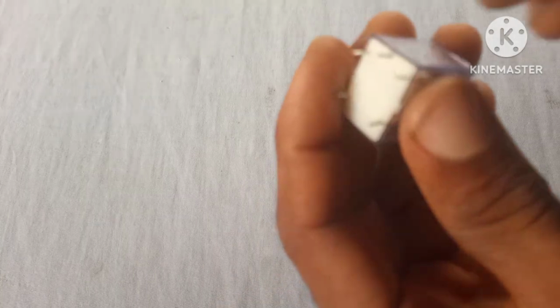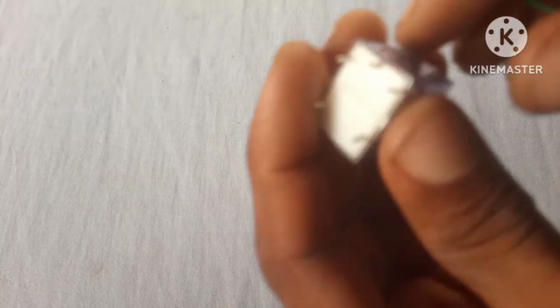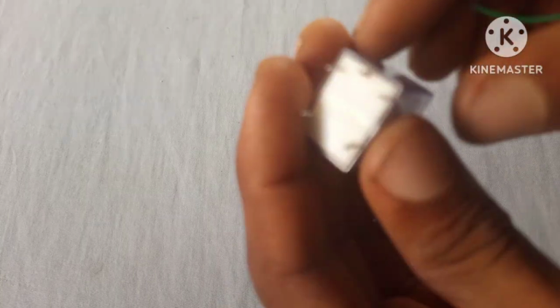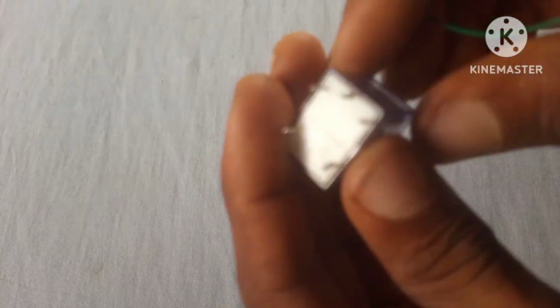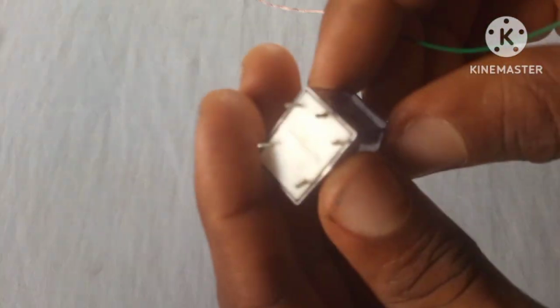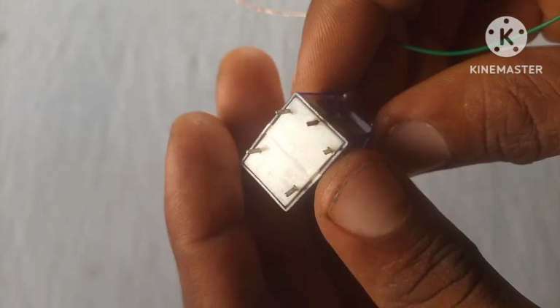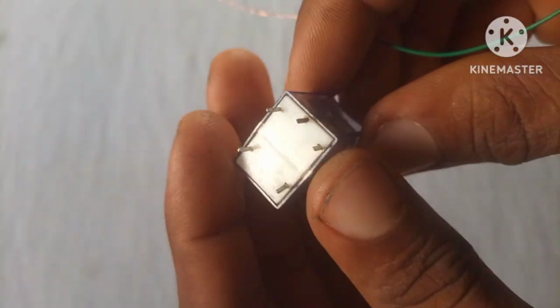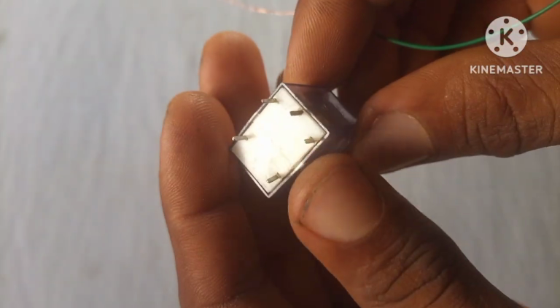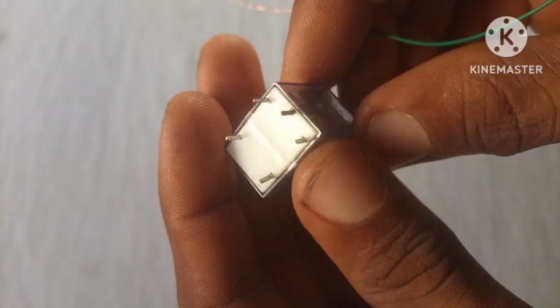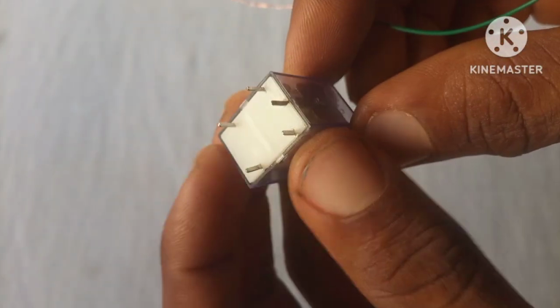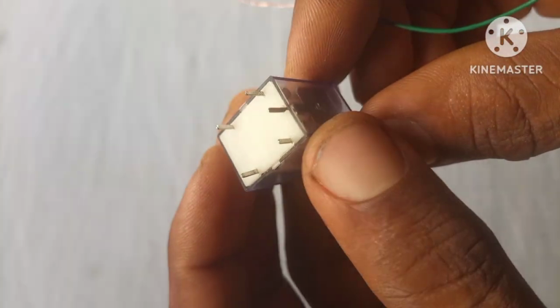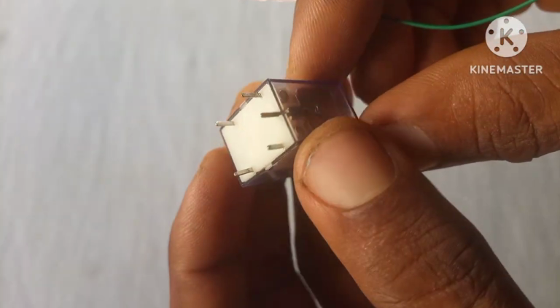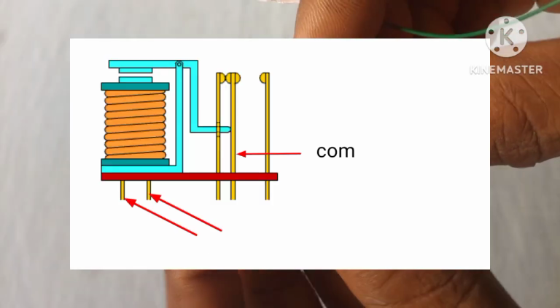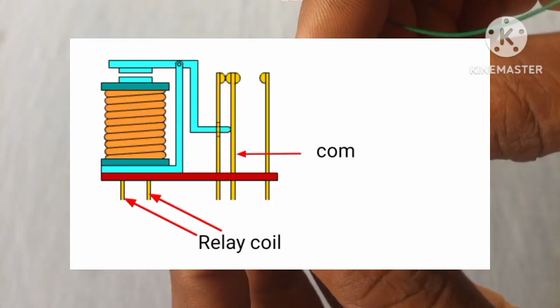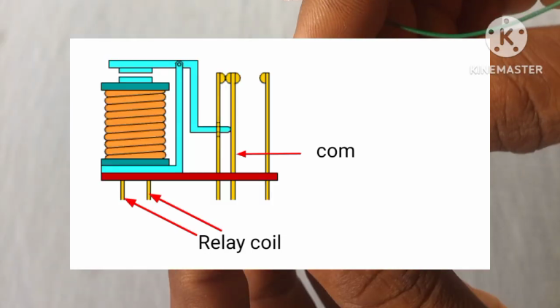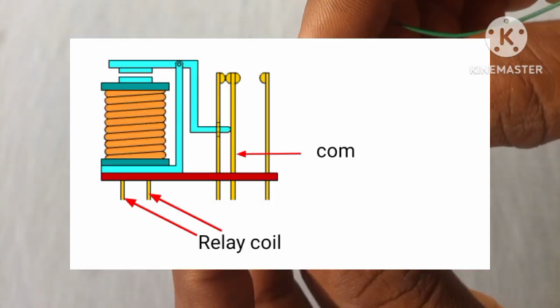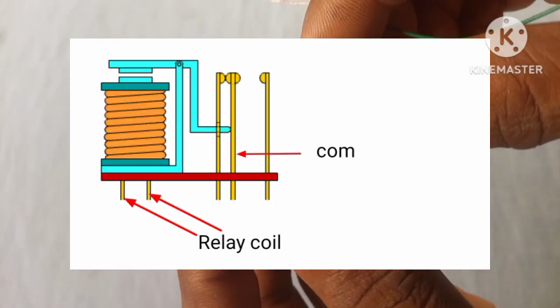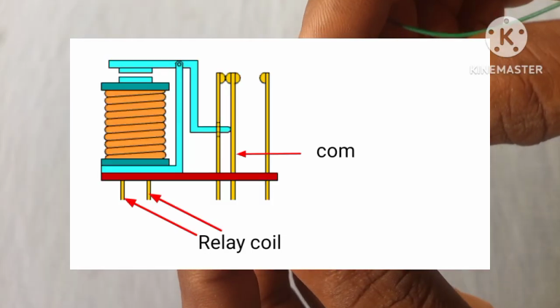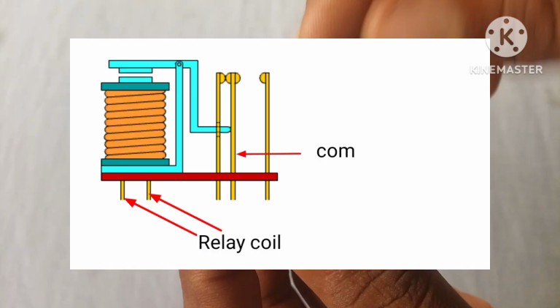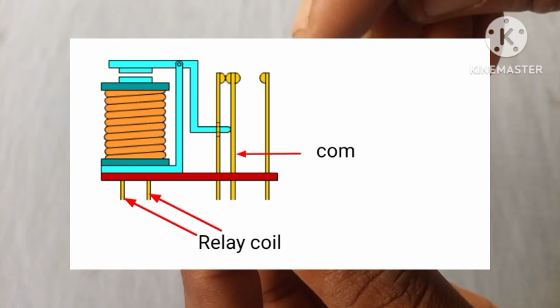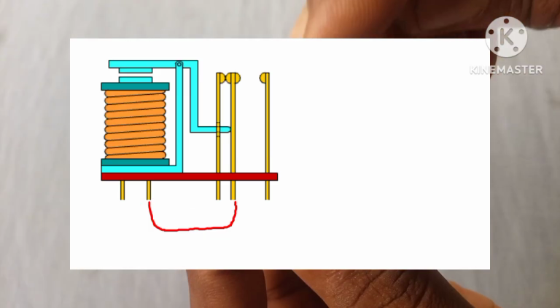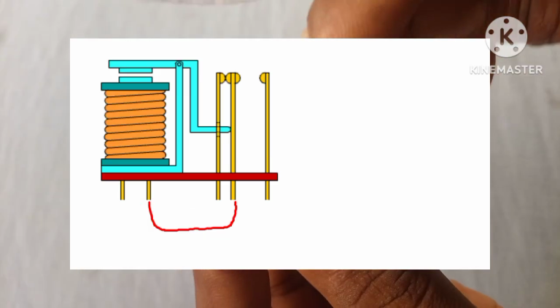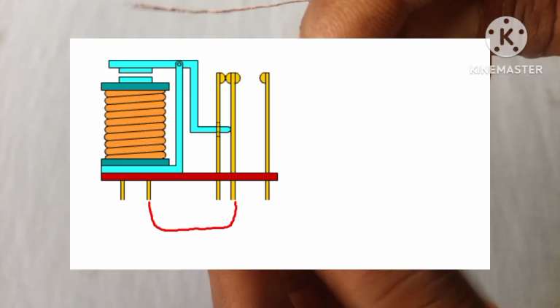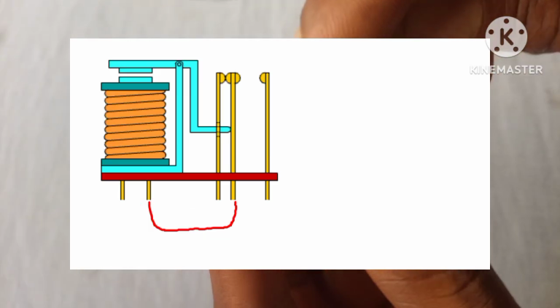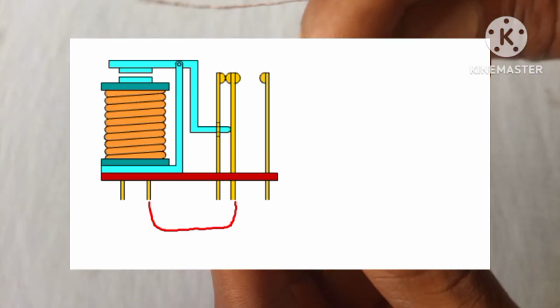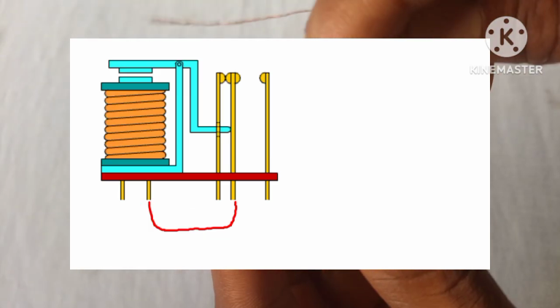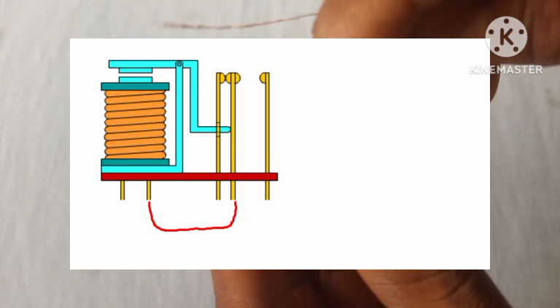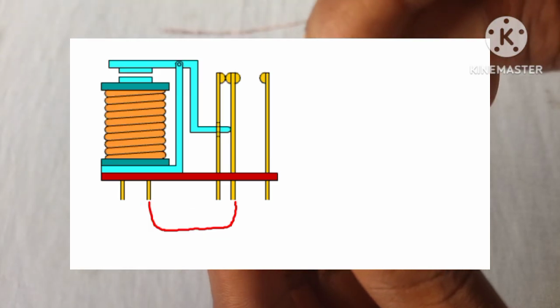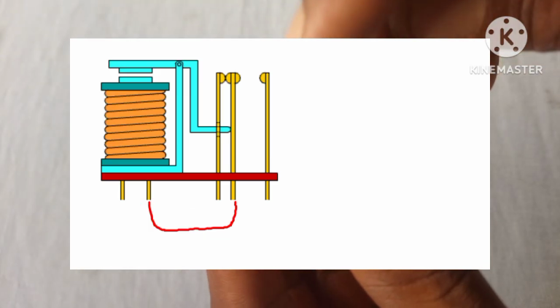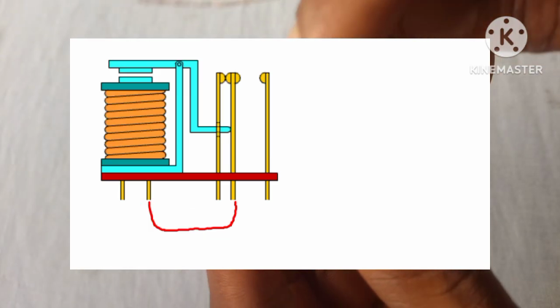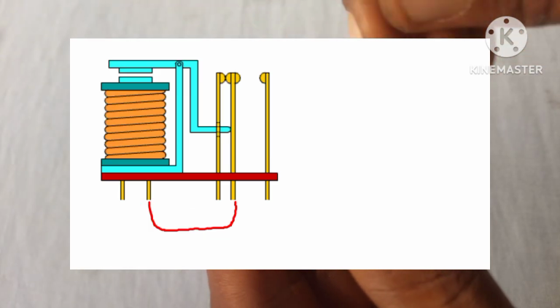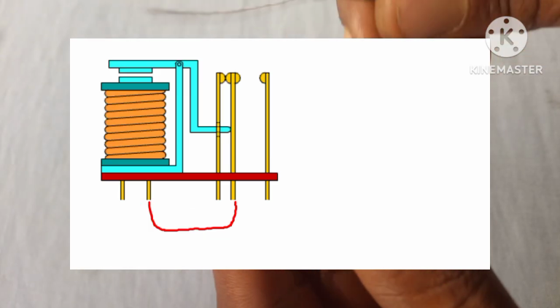Now we're gonna connect one terminal of the relay coil to the COM of the relay.